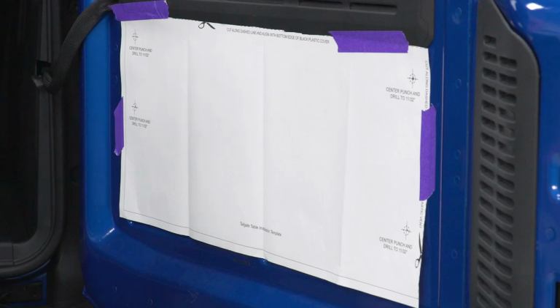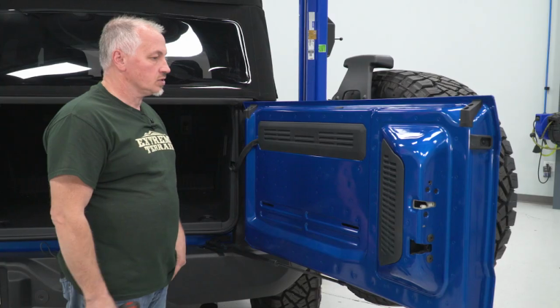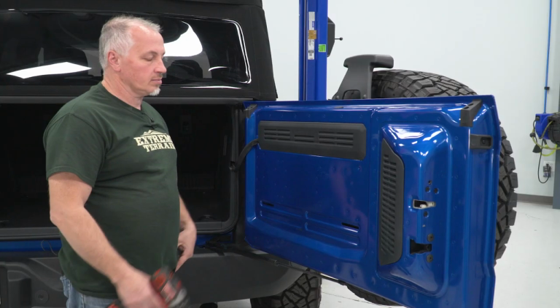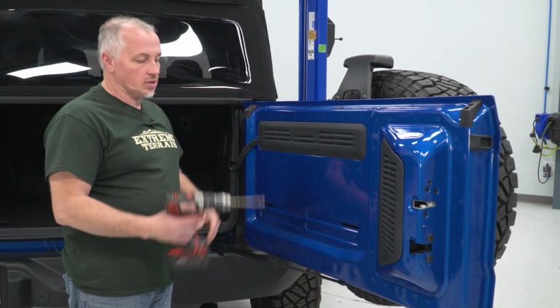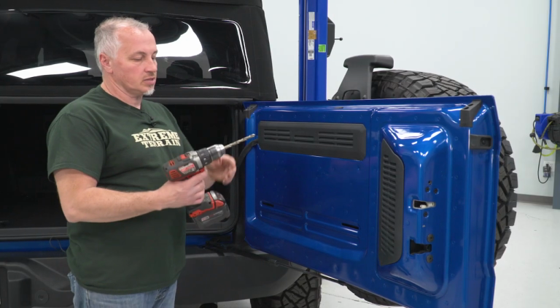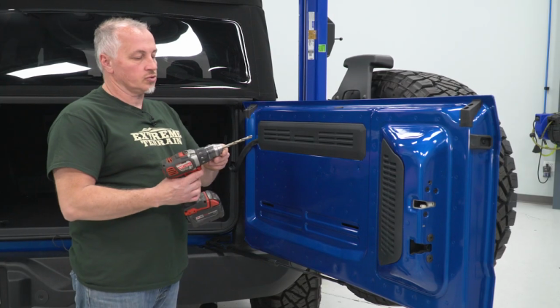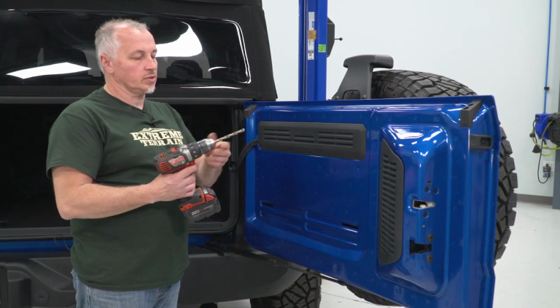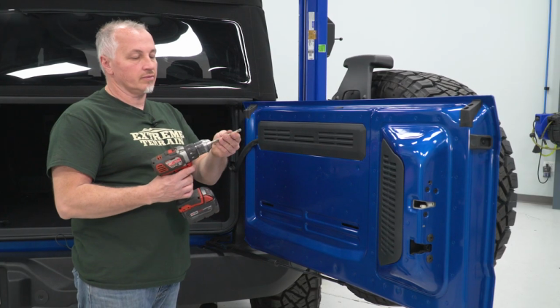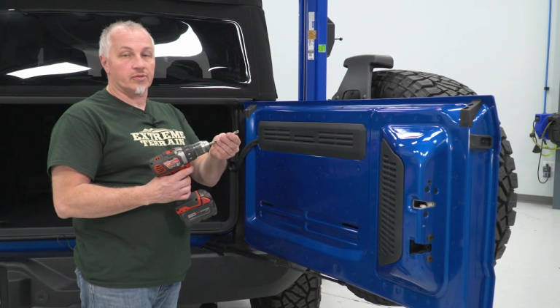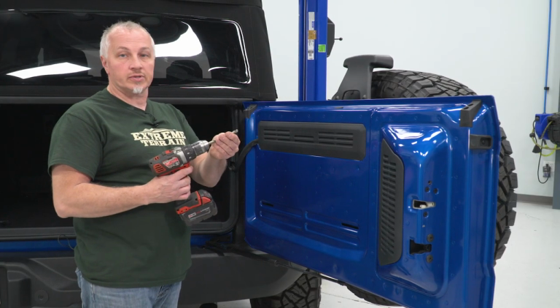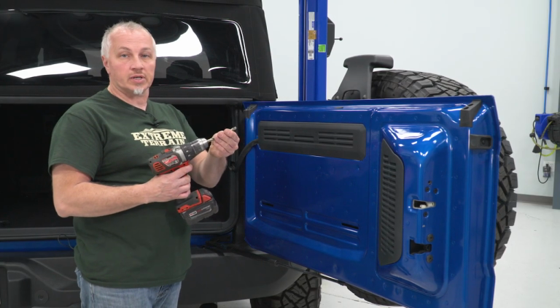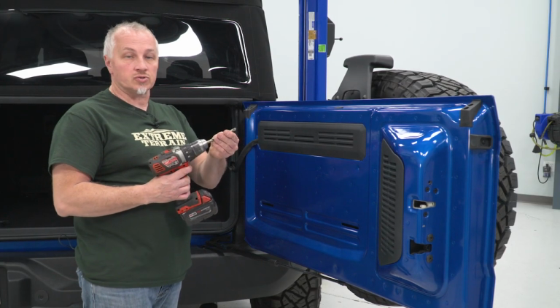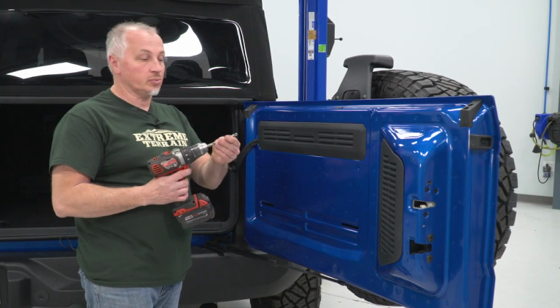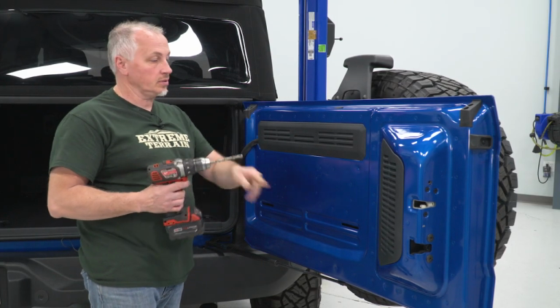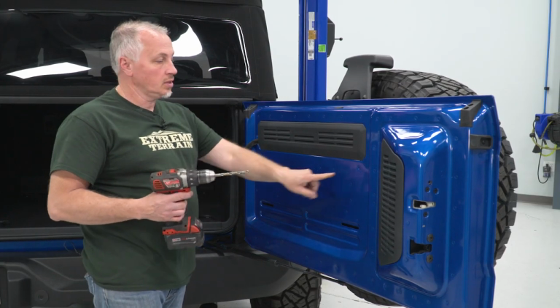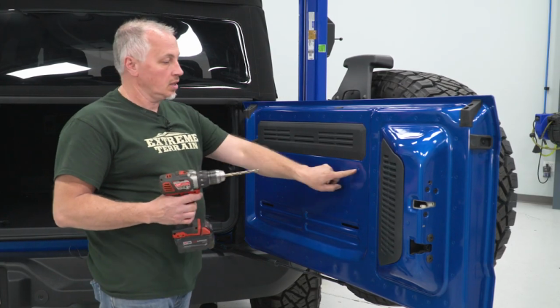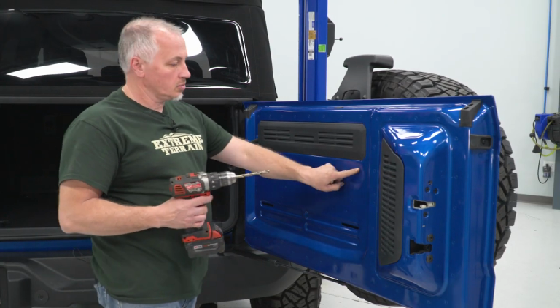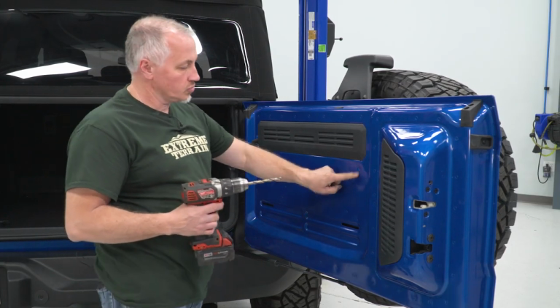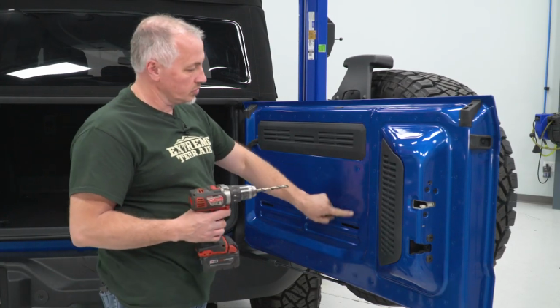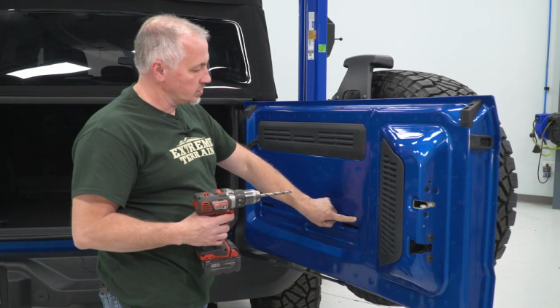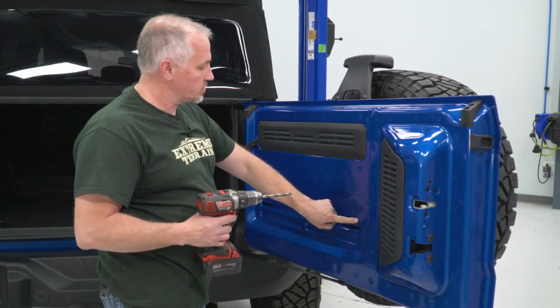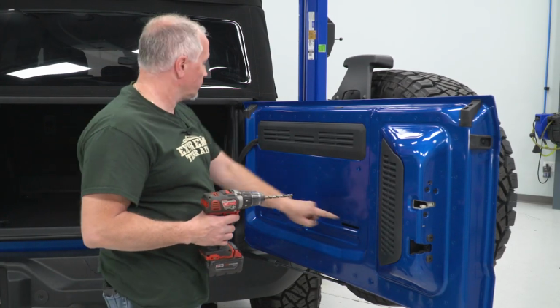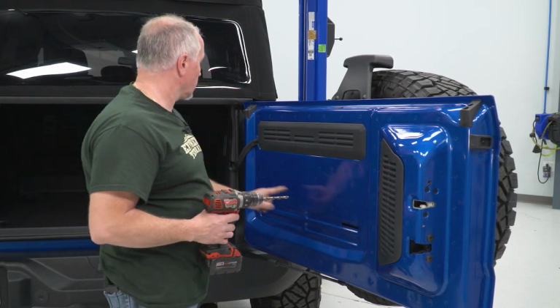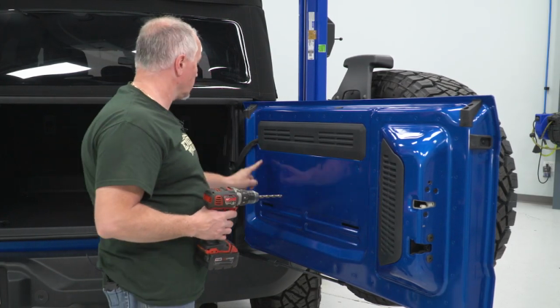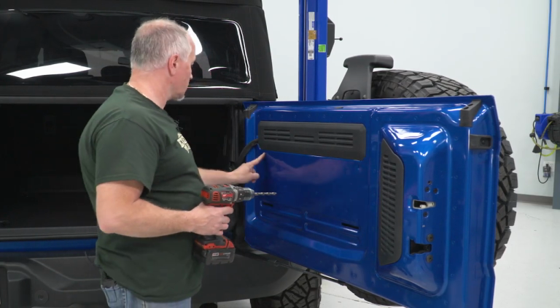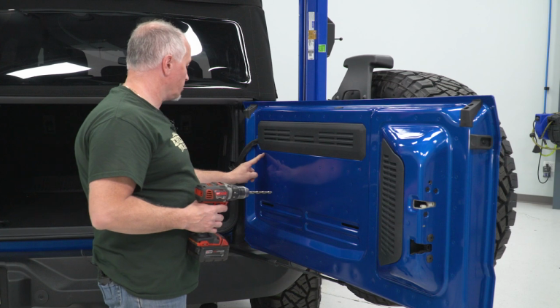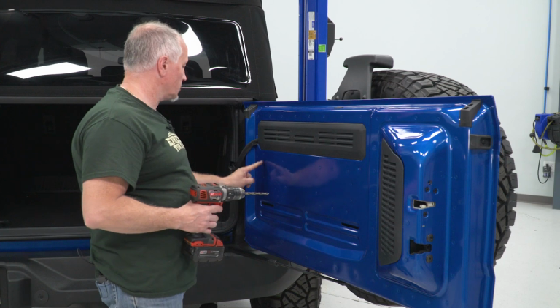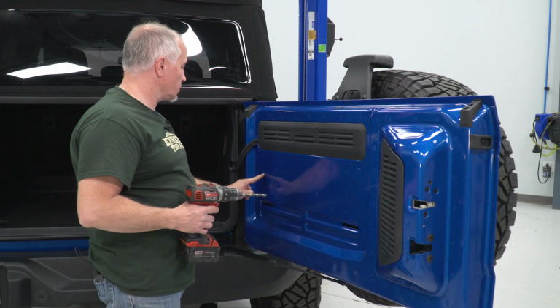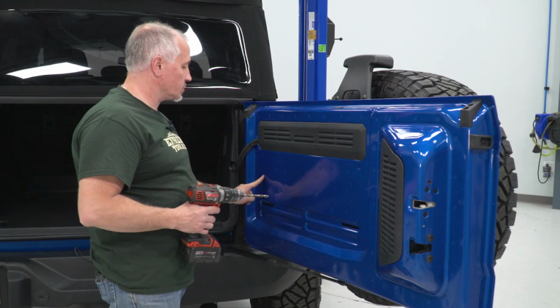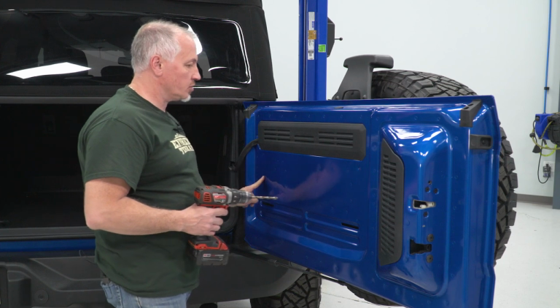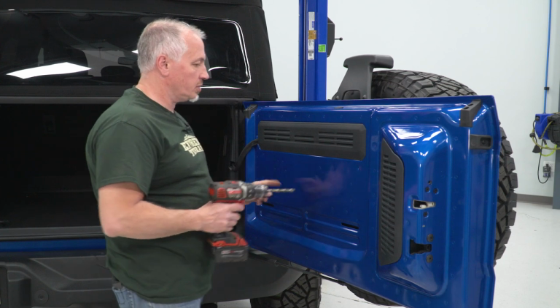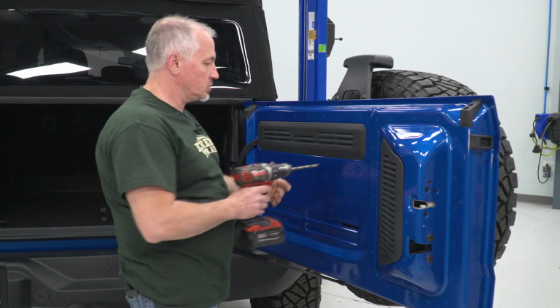Now I'm gonna take my drill with an 11/32-inch drill bit and drill these four holes that we punched with our center punch.